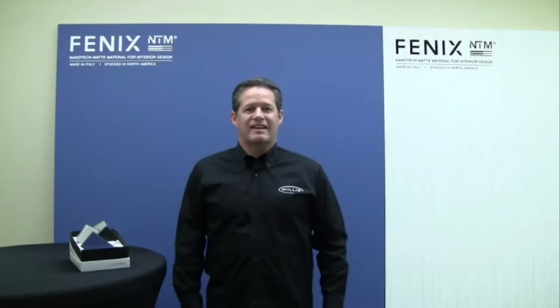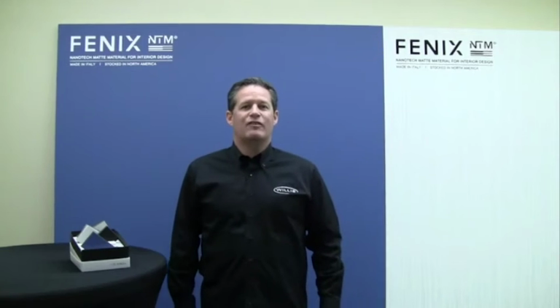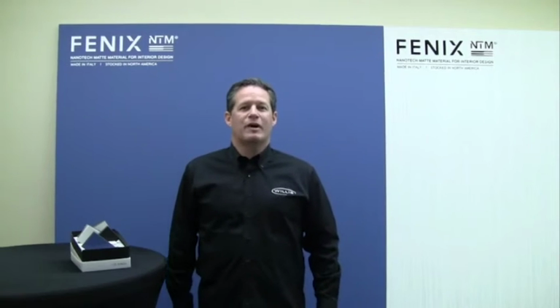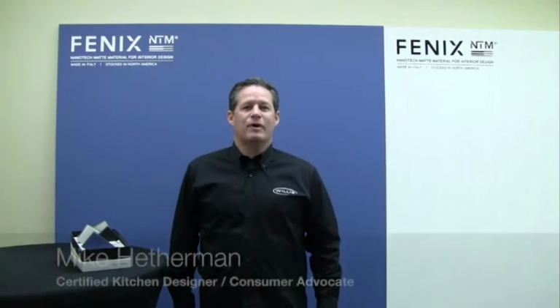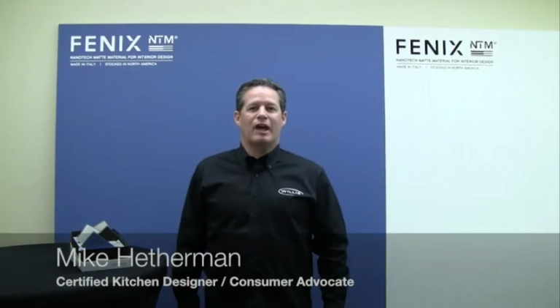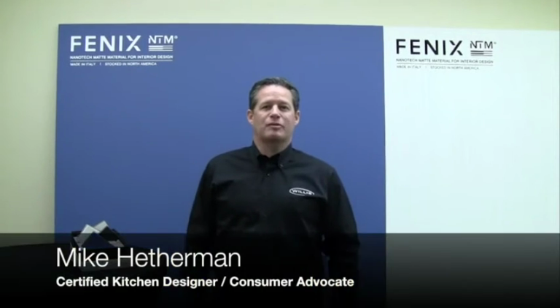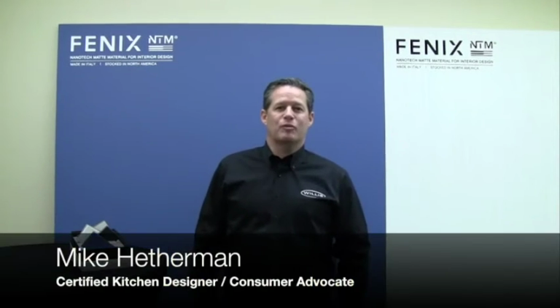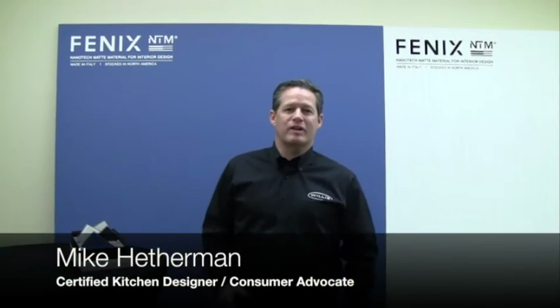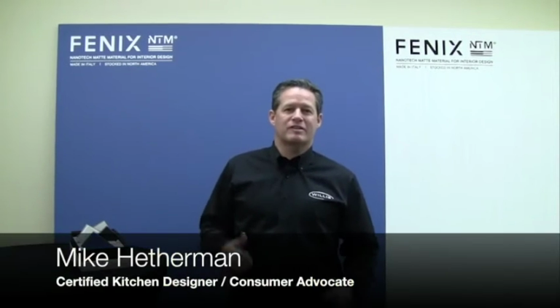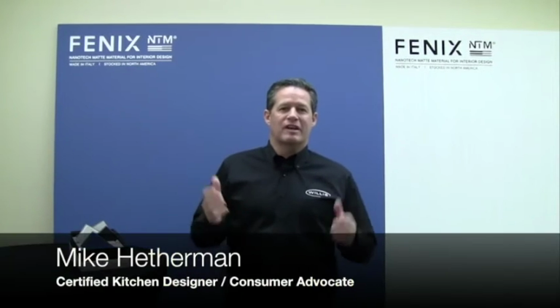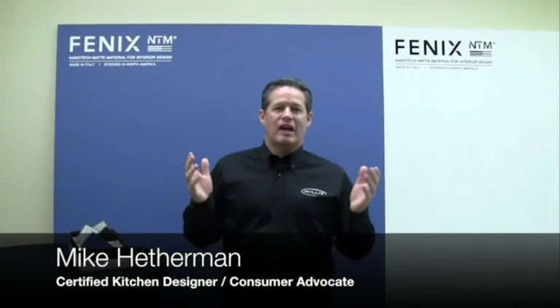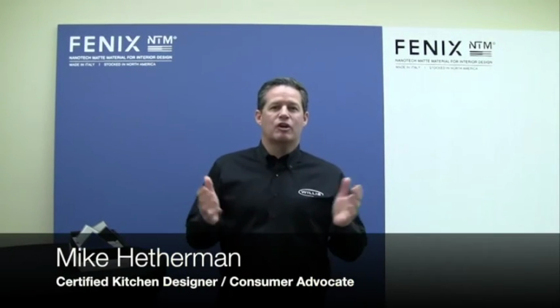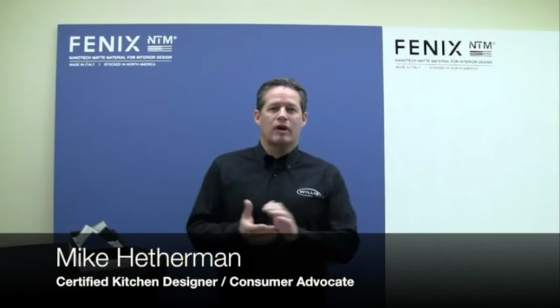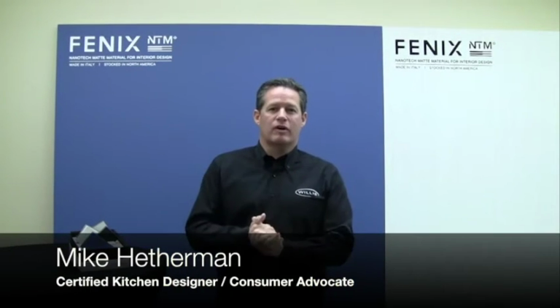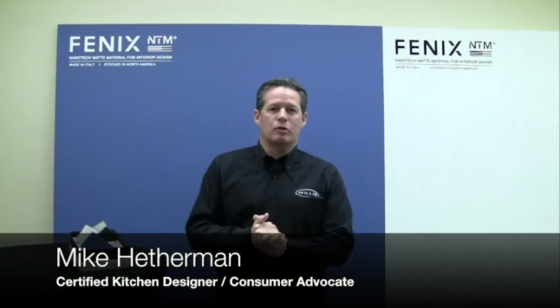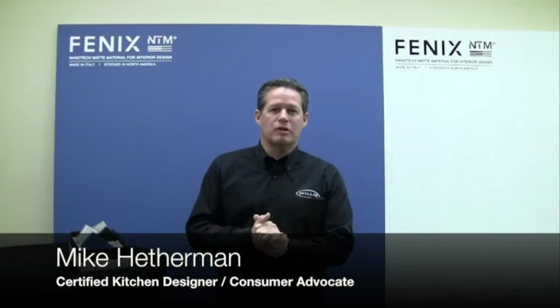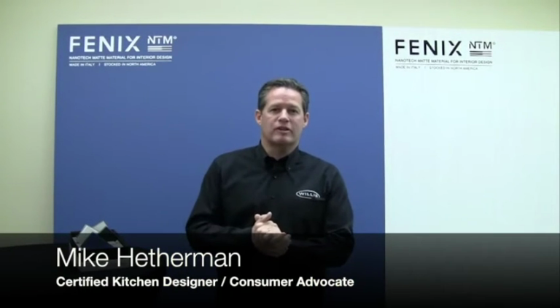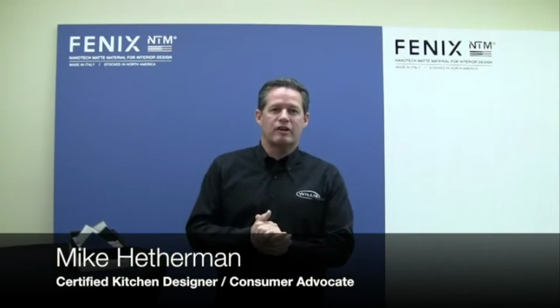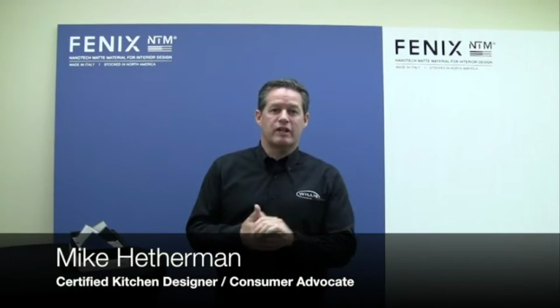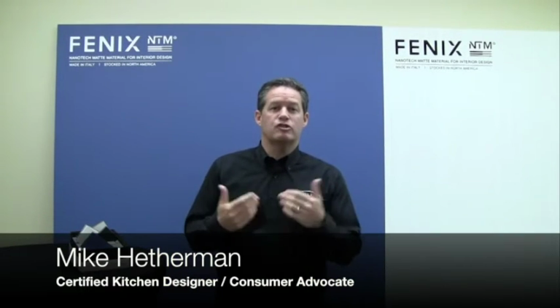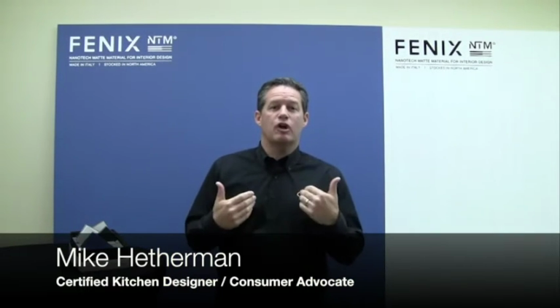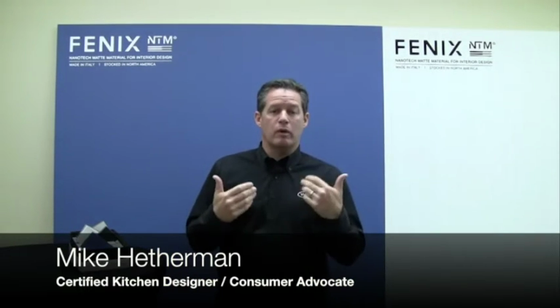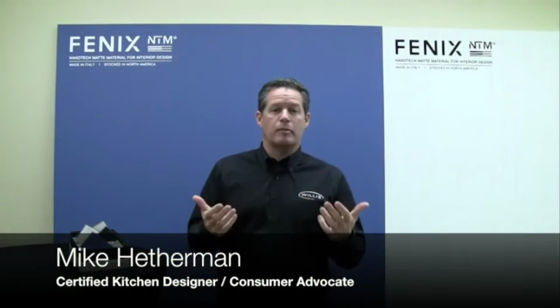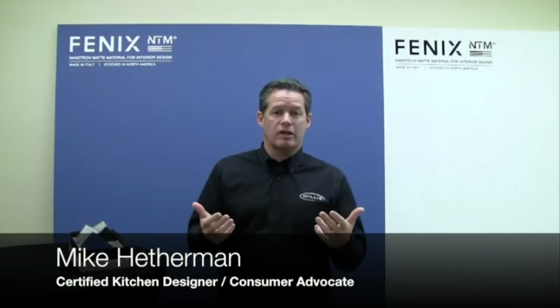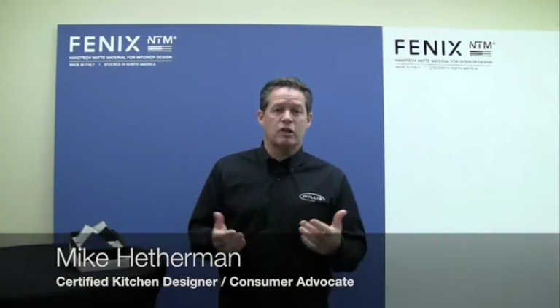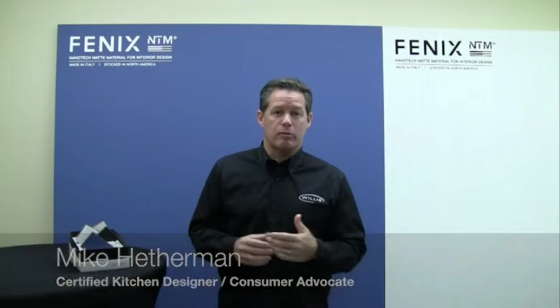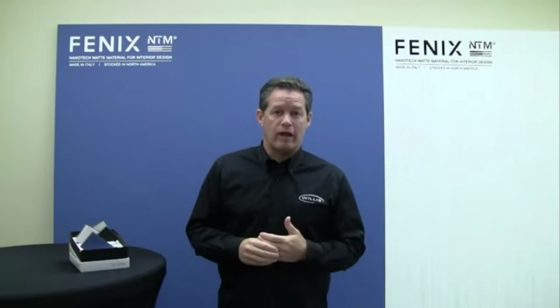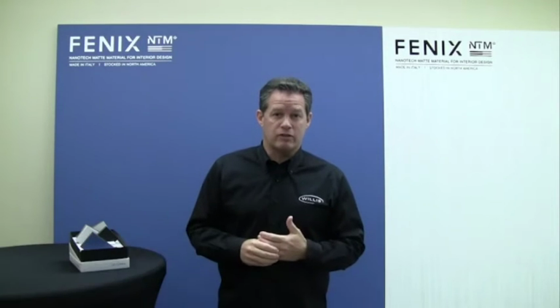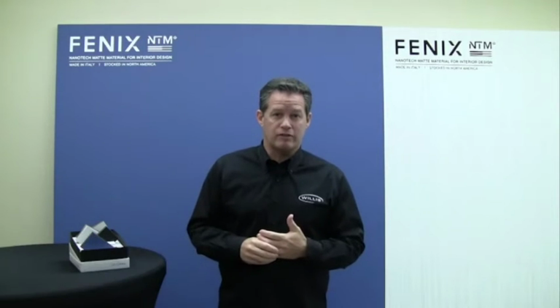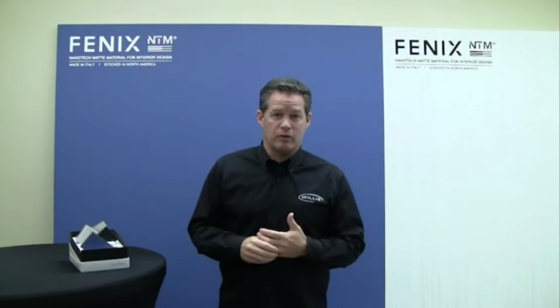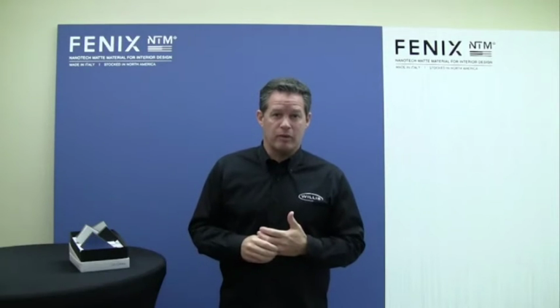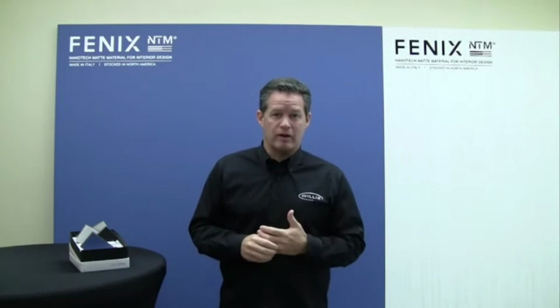Hey everybody, Mike Heatherman from Willis. I'm here at one of our global learning centers, and as you know, we represent global brands across North America.